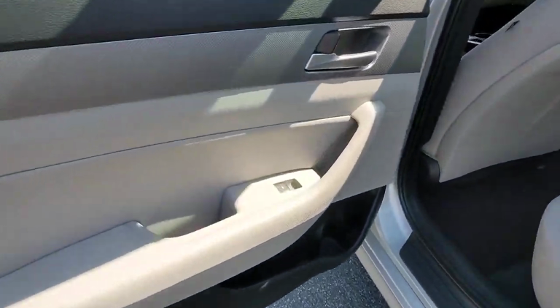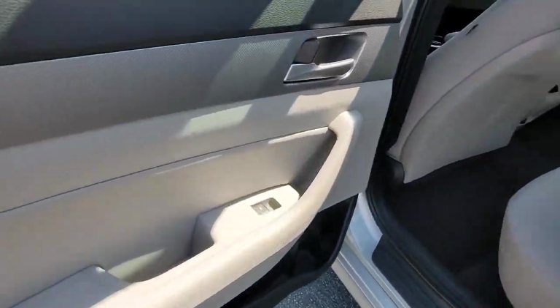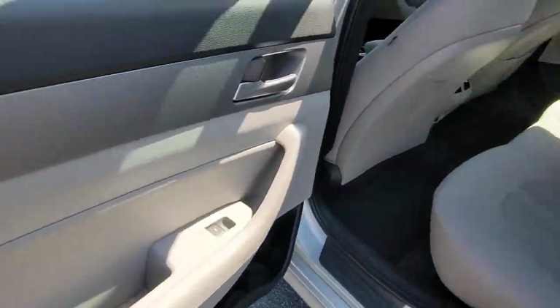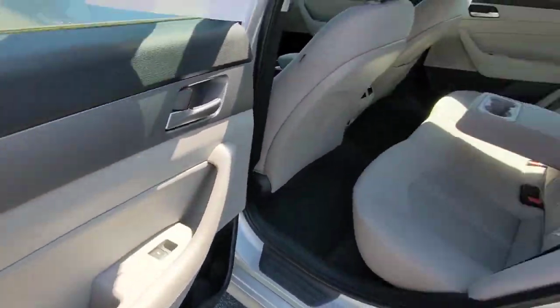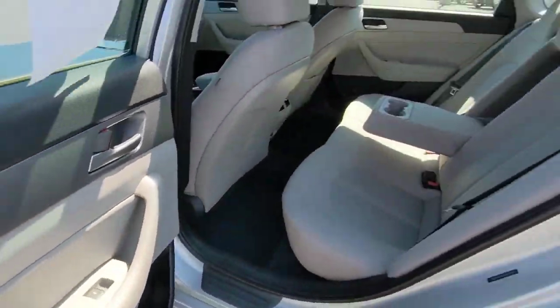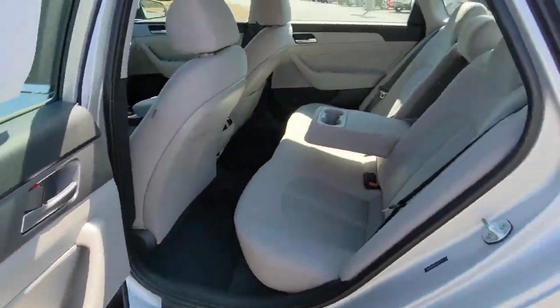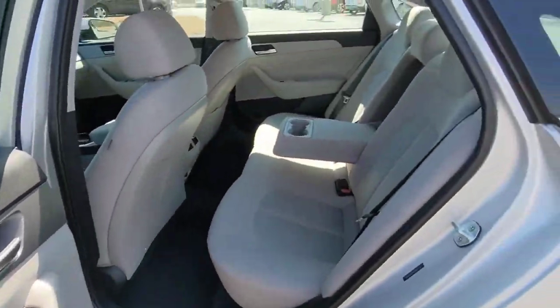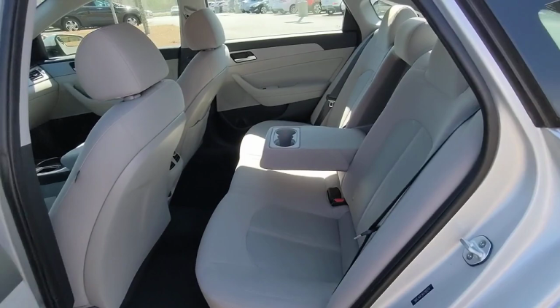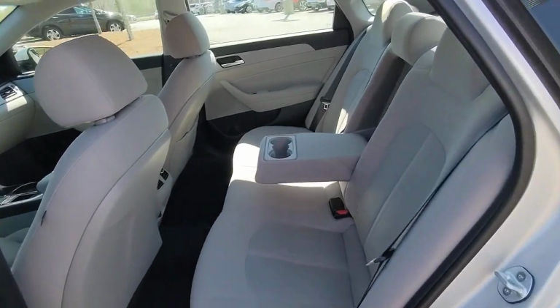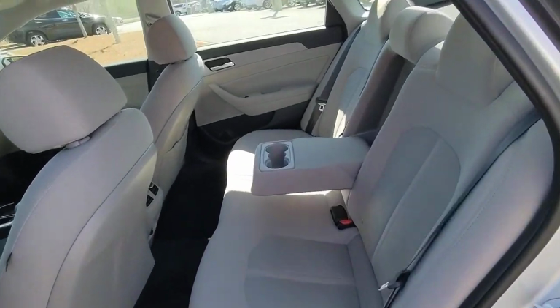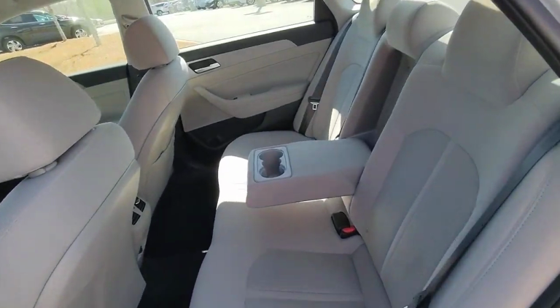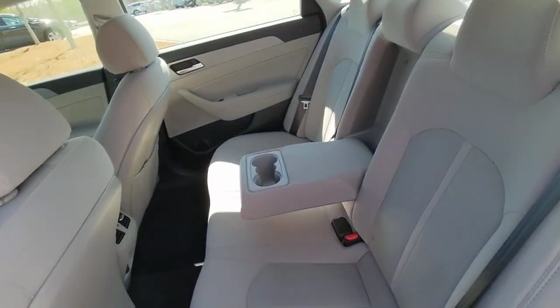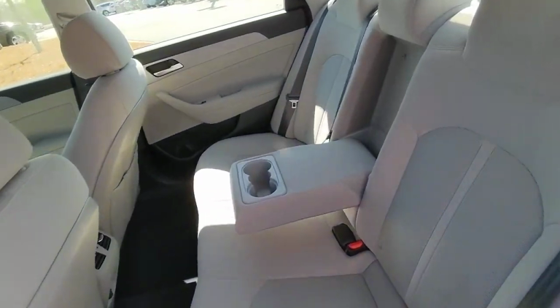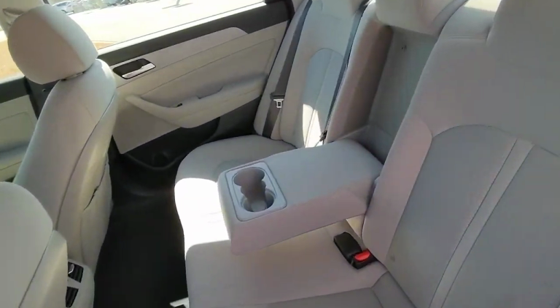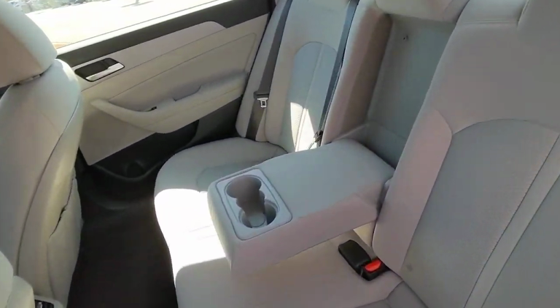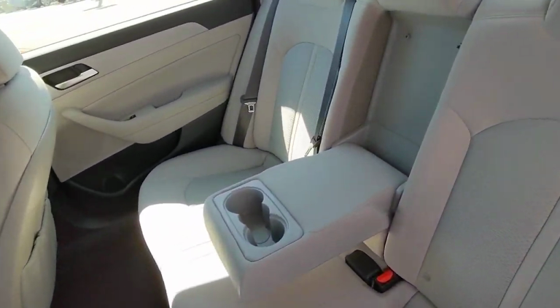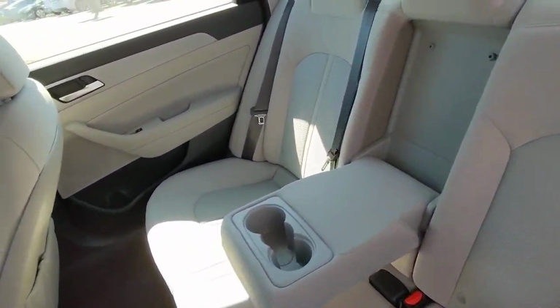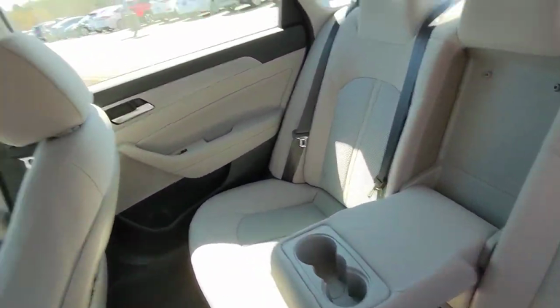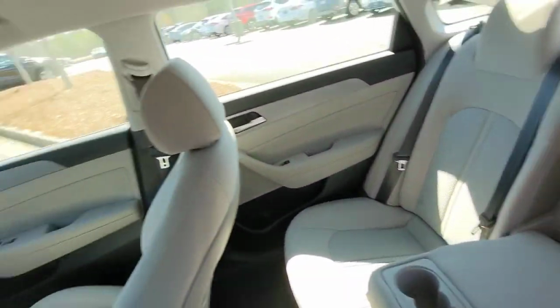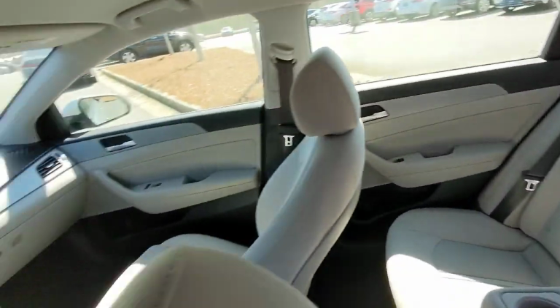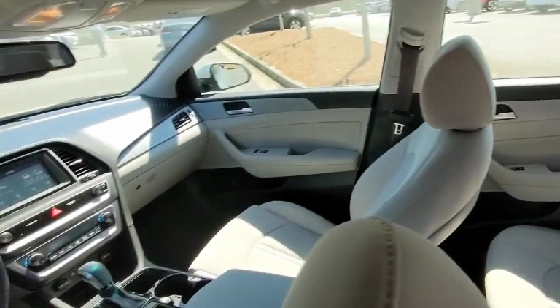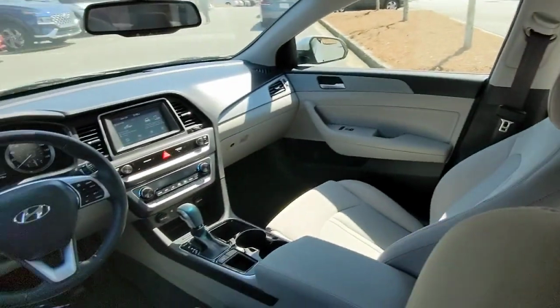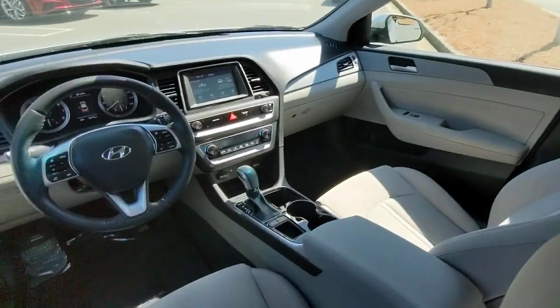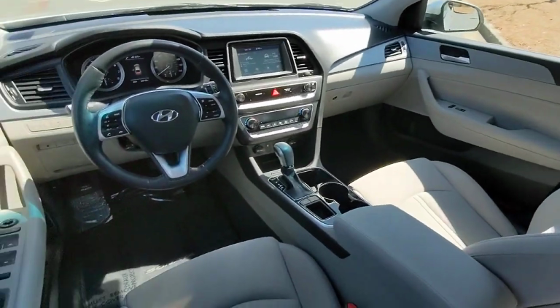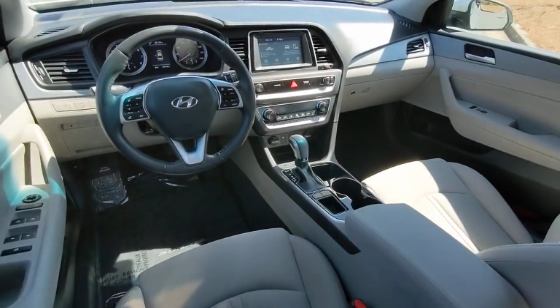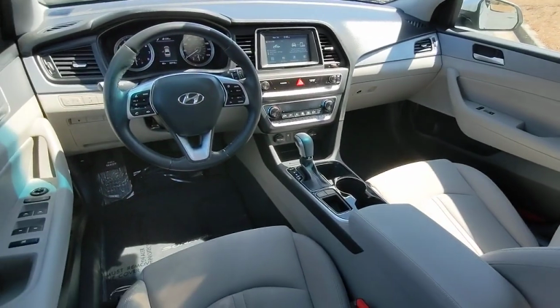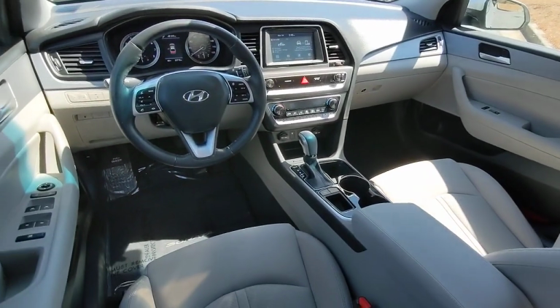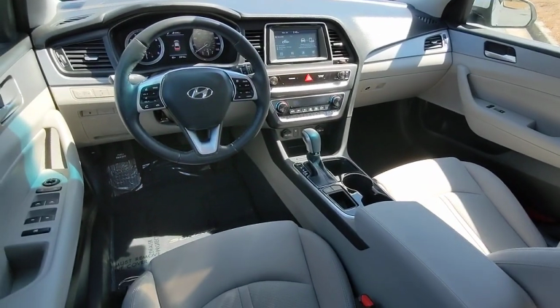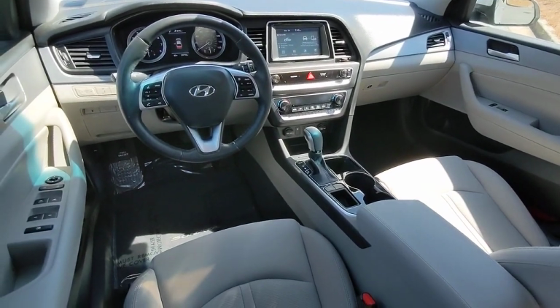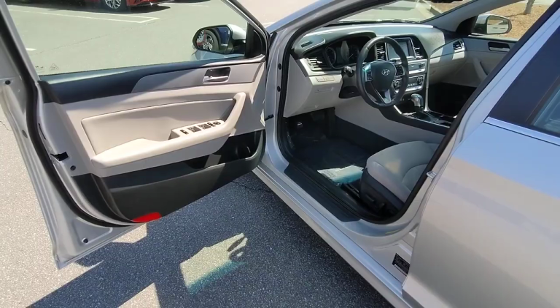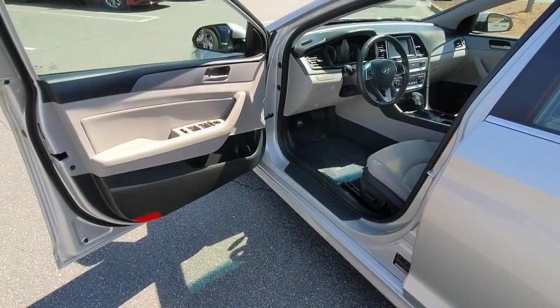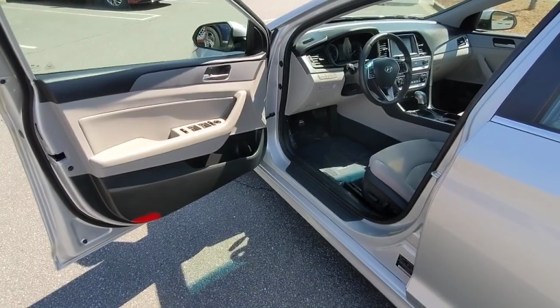Aluminum wheels, heated front seats, alarm, electronic stability control, and Bluetooth connection.